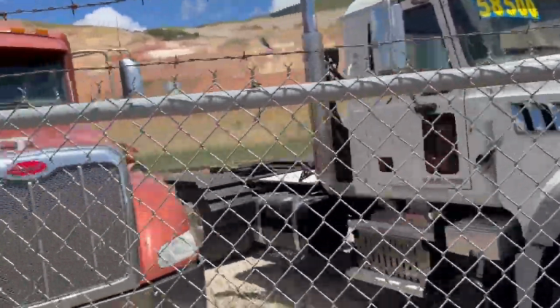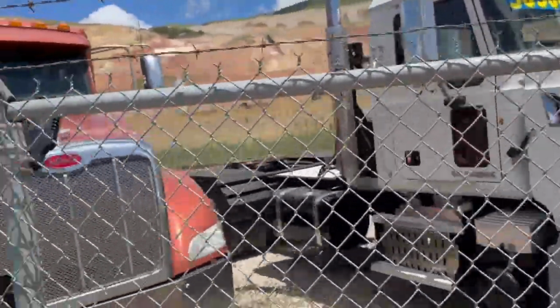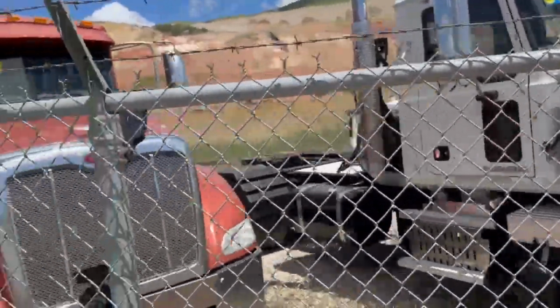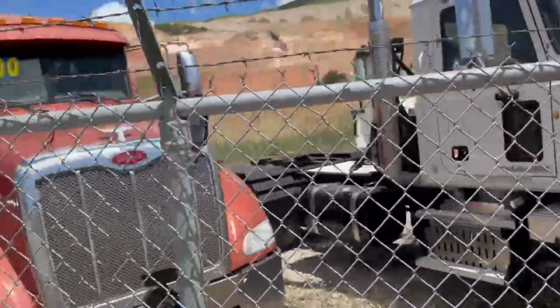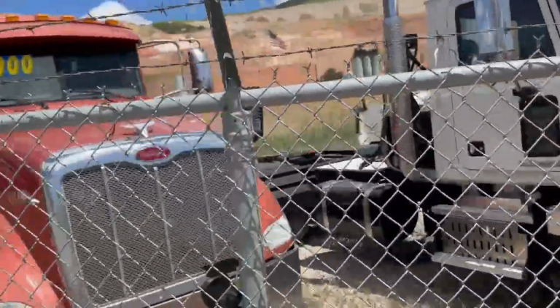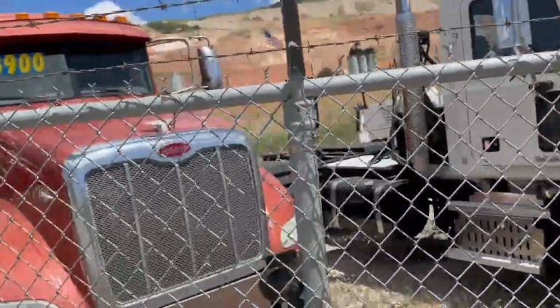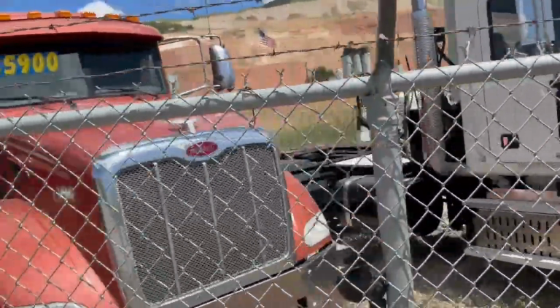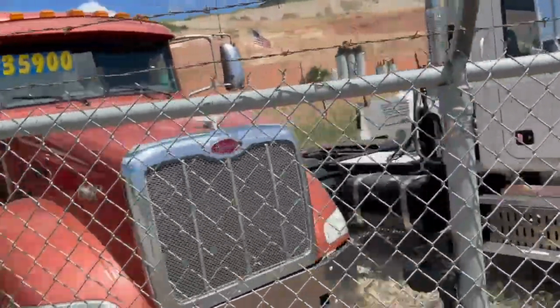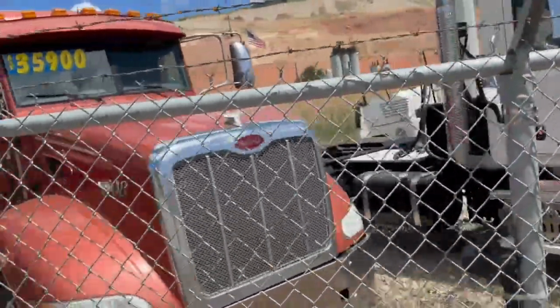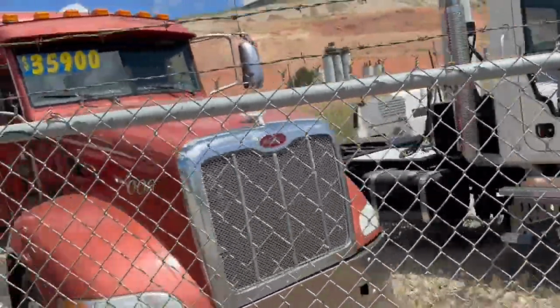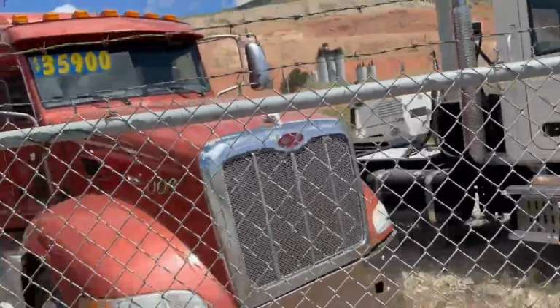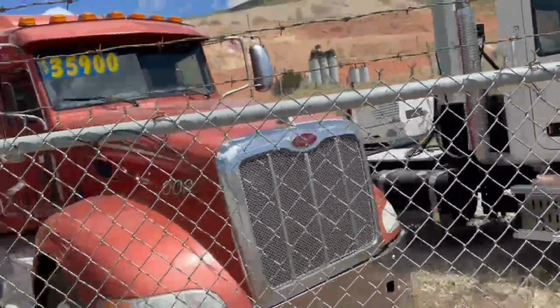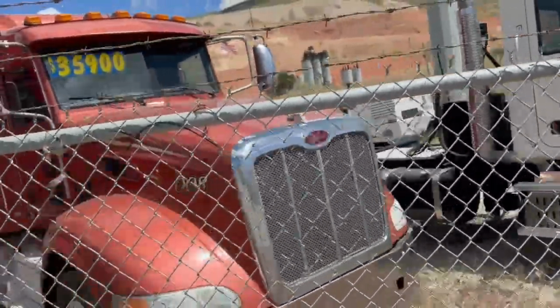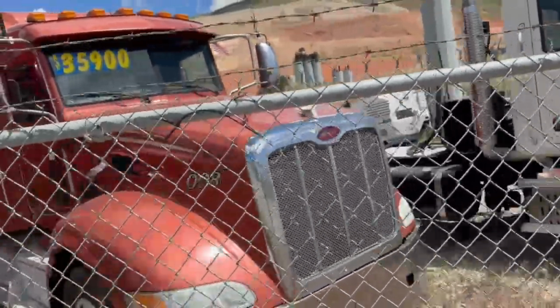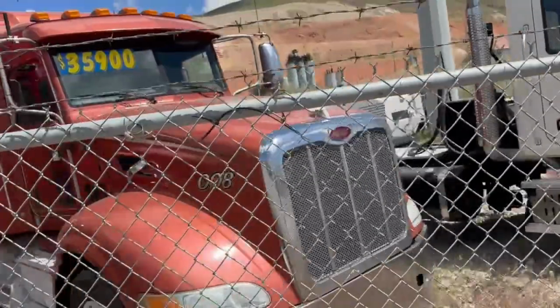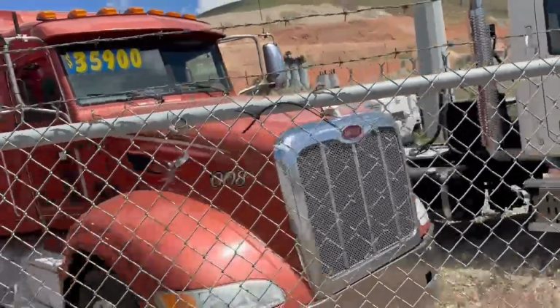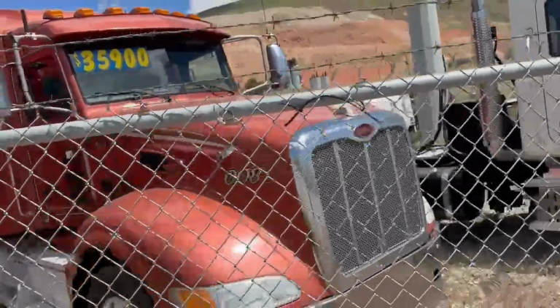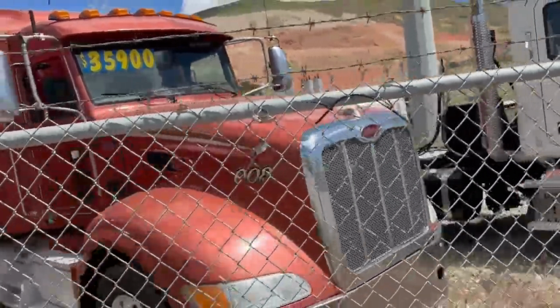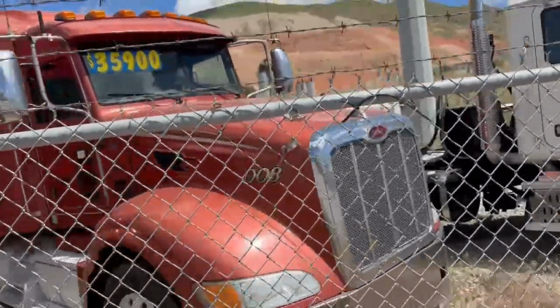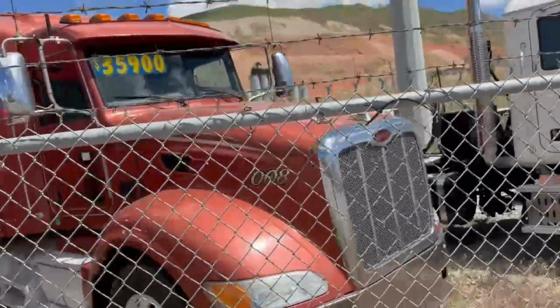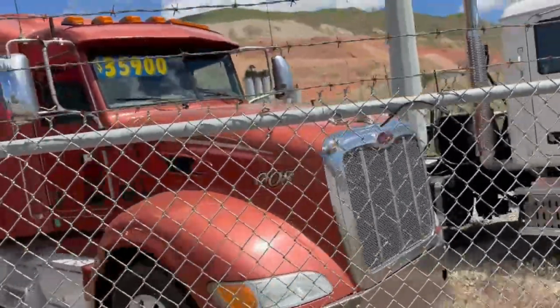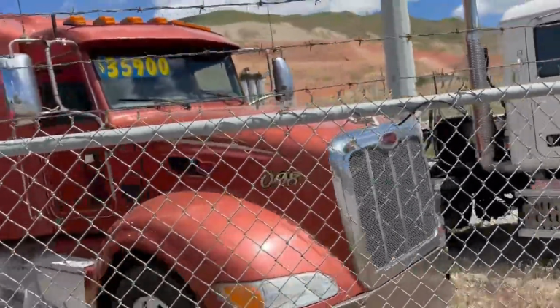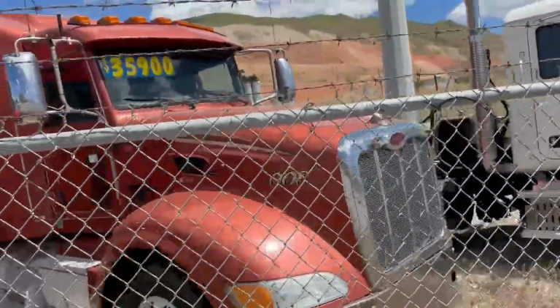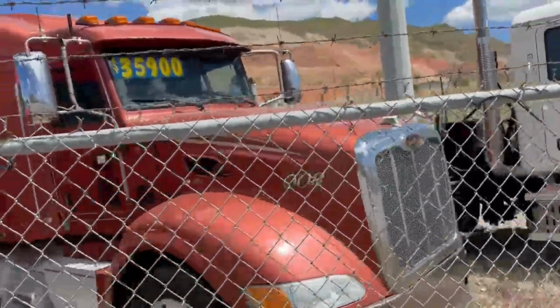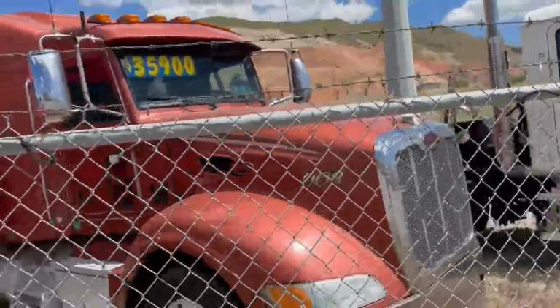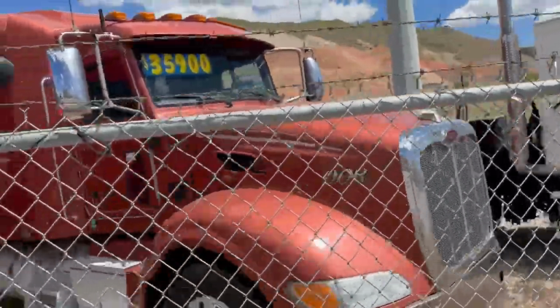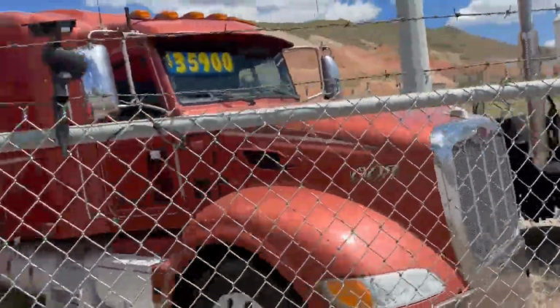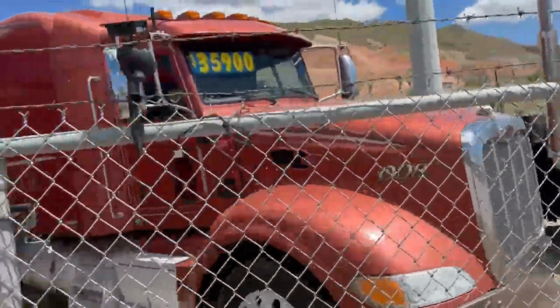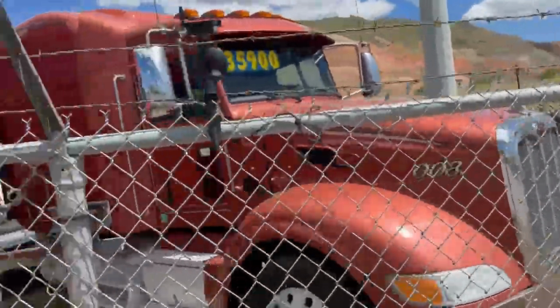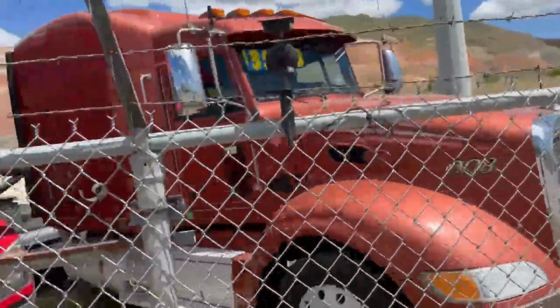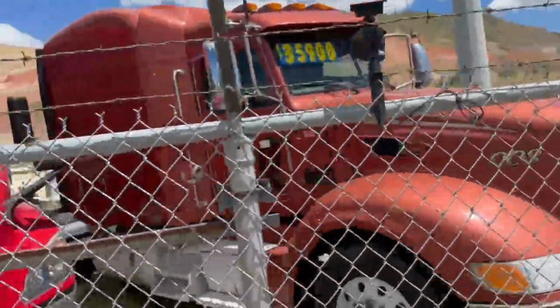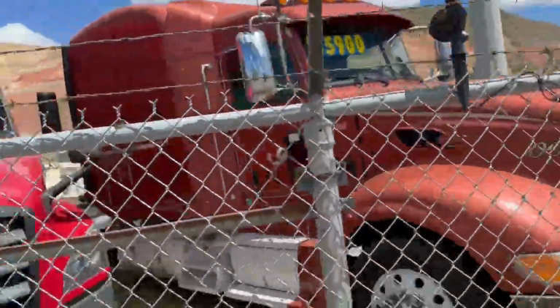Really nice Peterbilt sleeper with automatic transmission — killer new price.